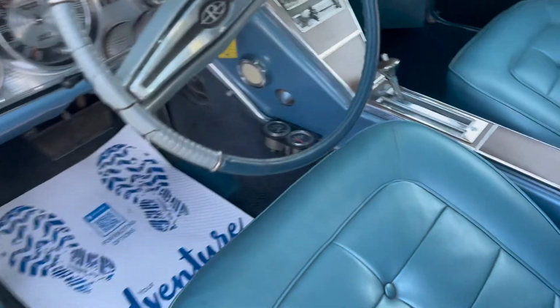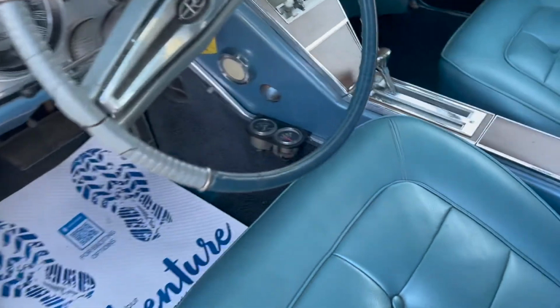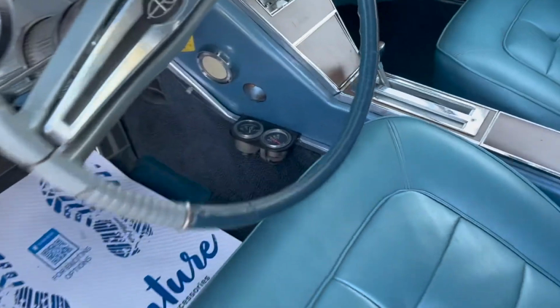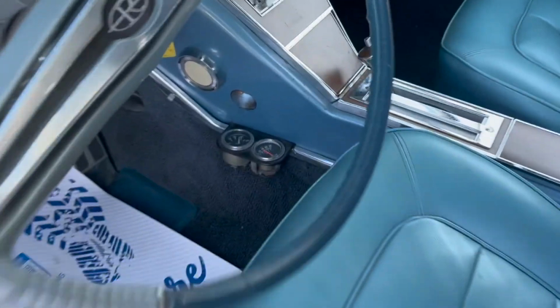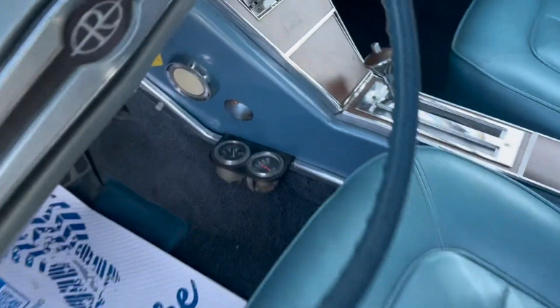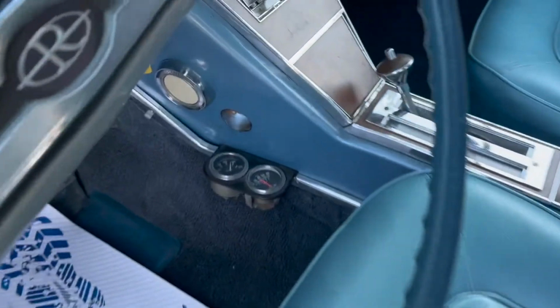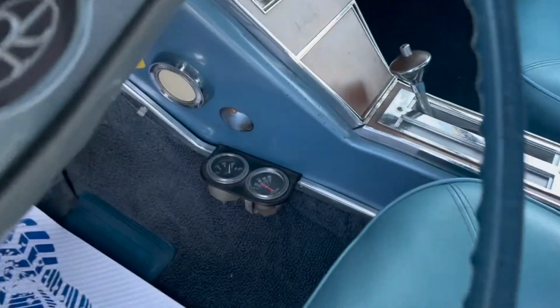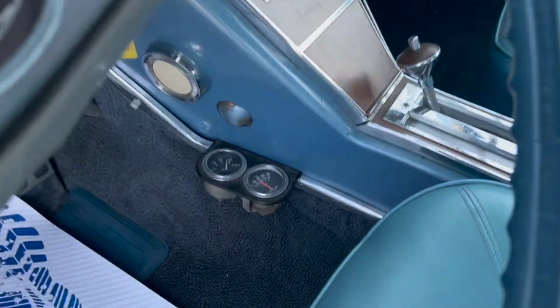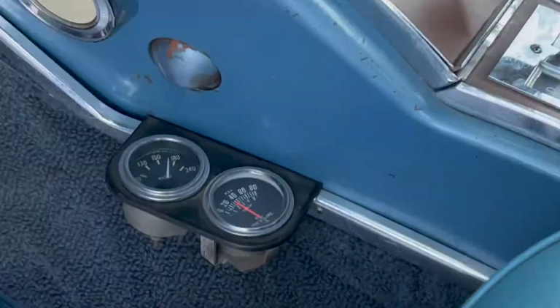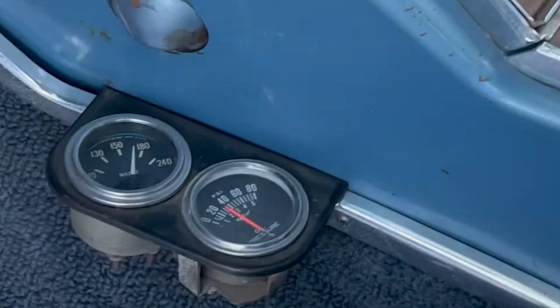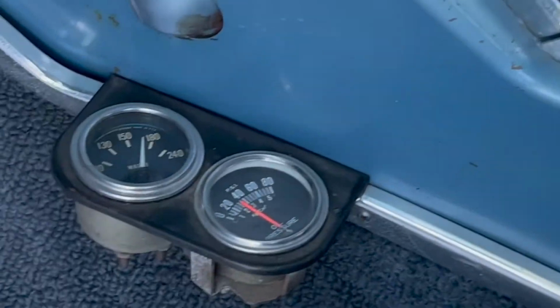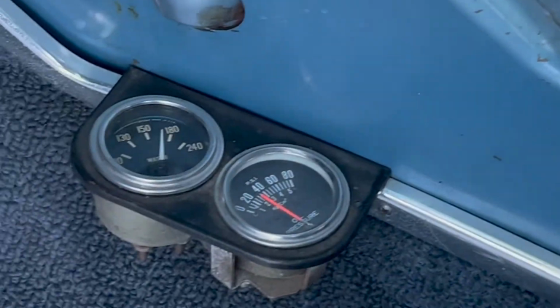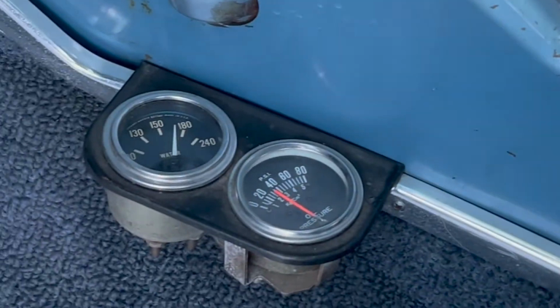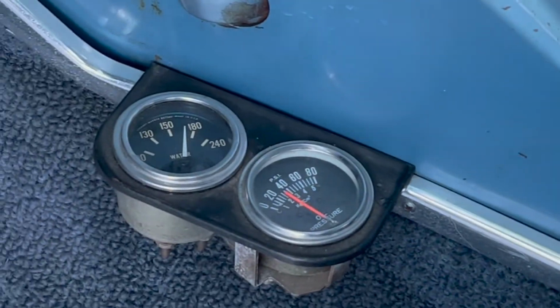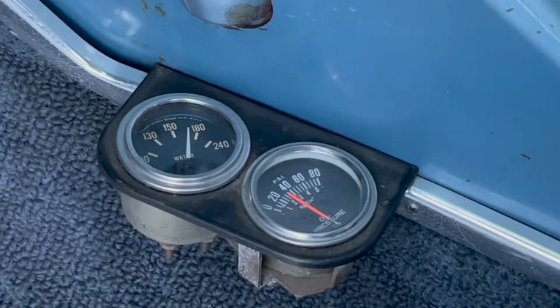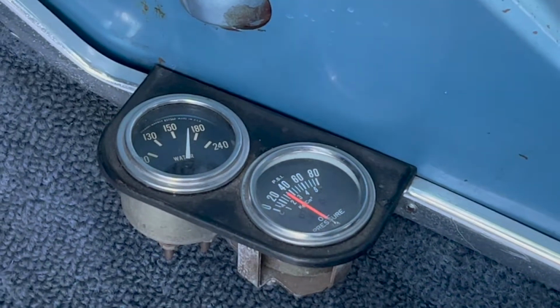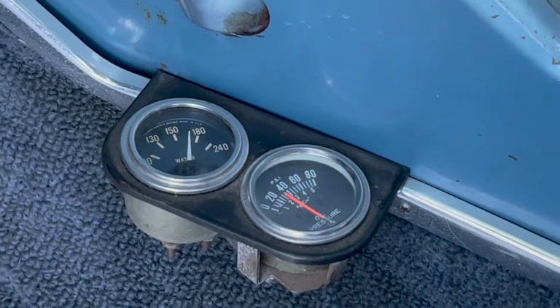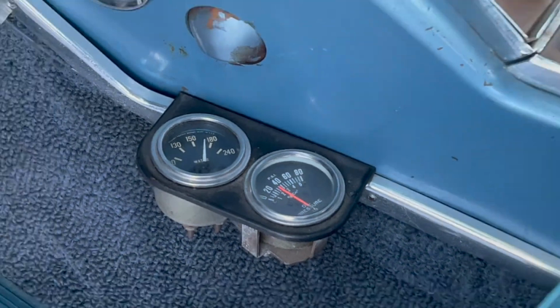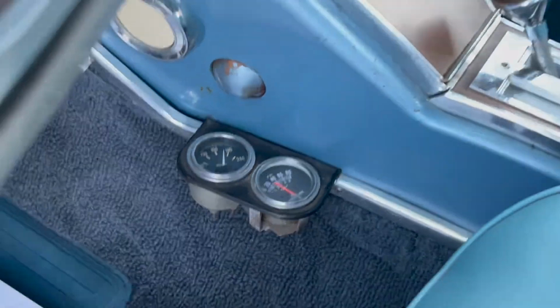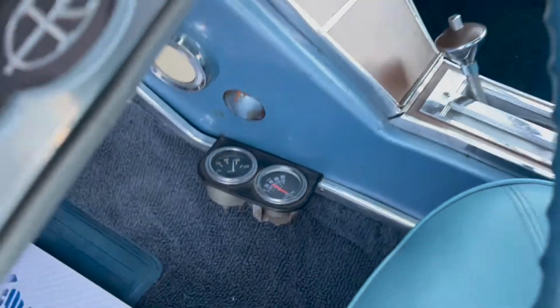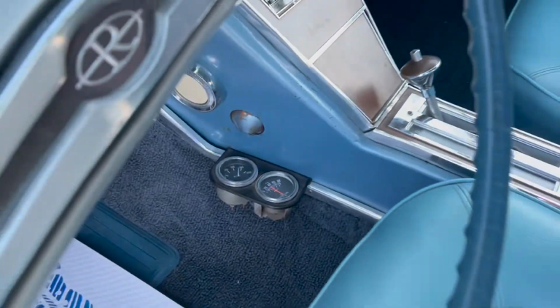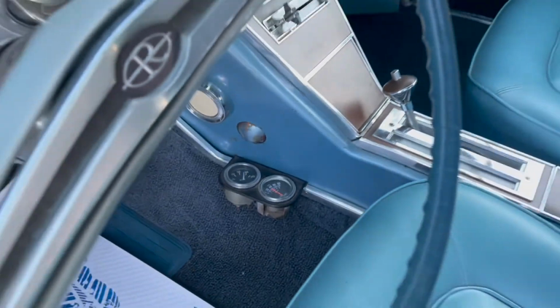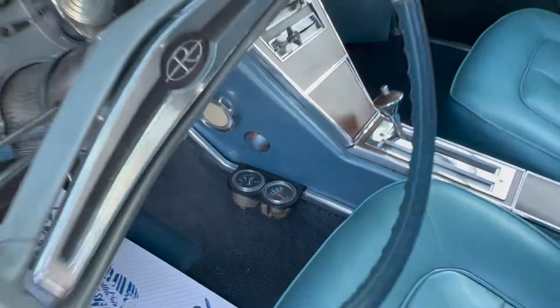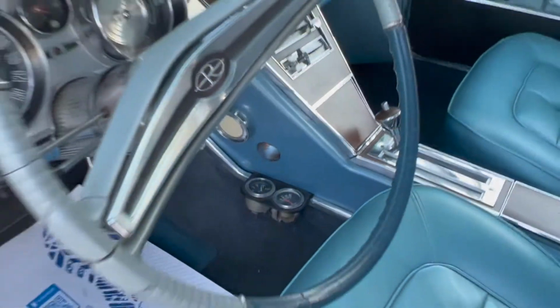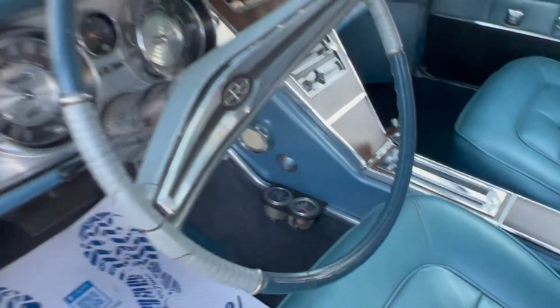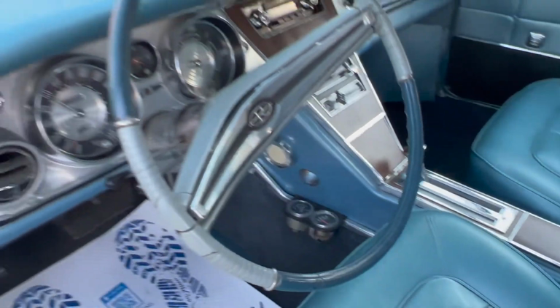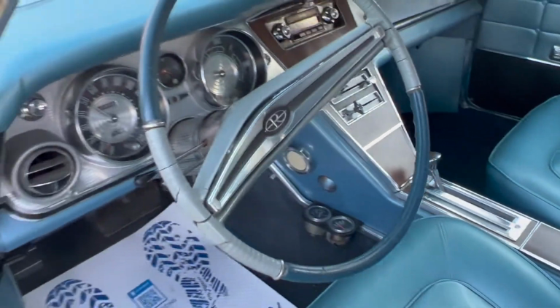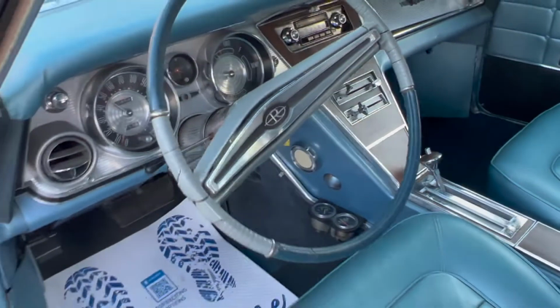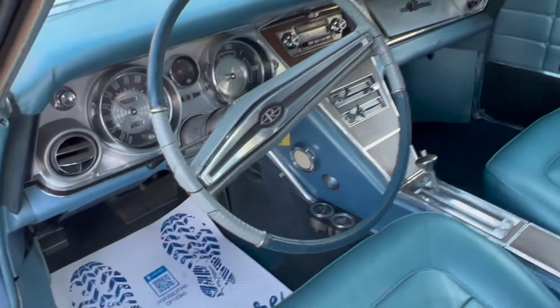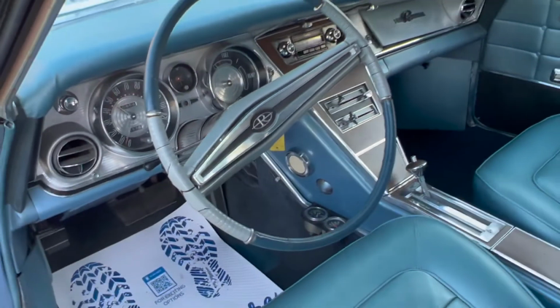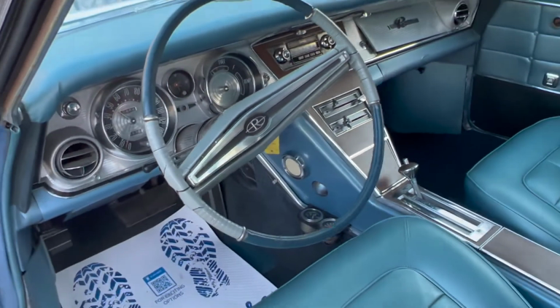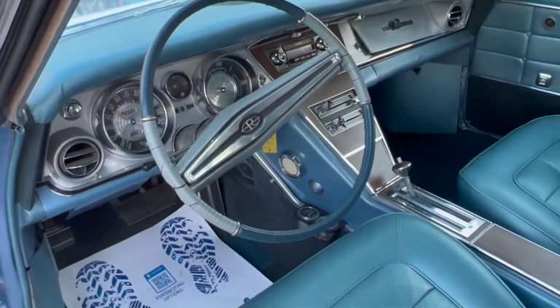A few gauges have been added — a temp gauge and oil gauge, which did work. The speedometer did work as well.